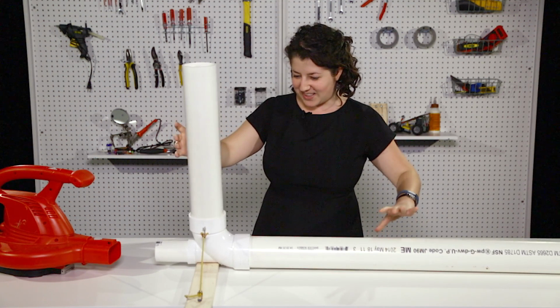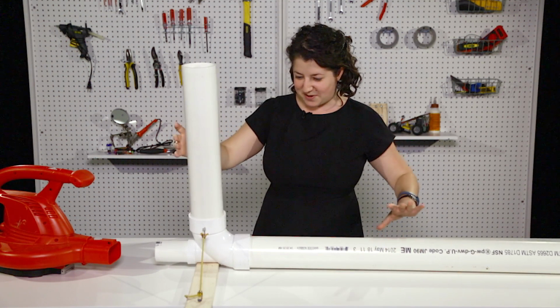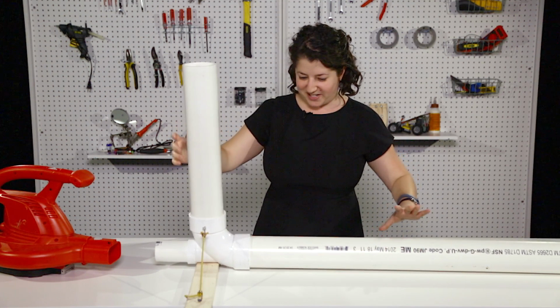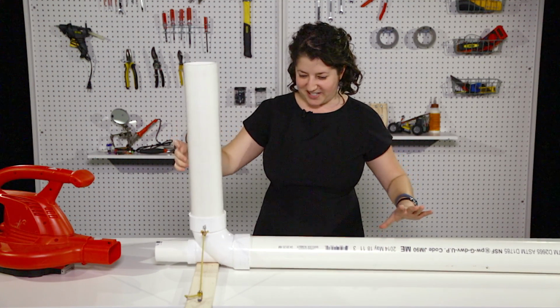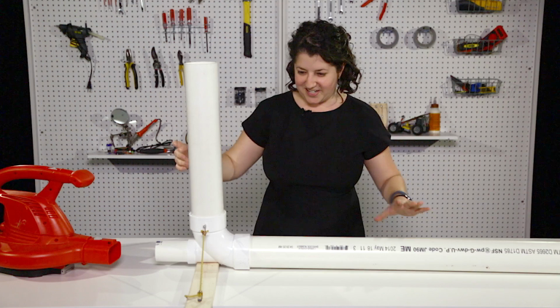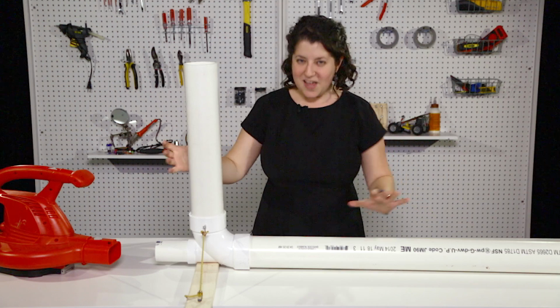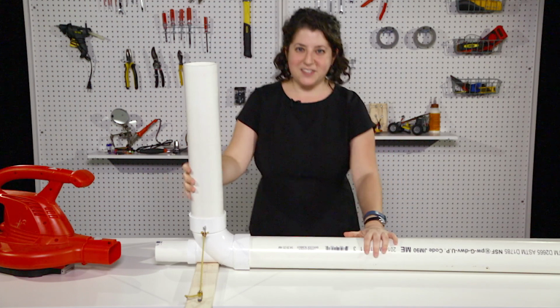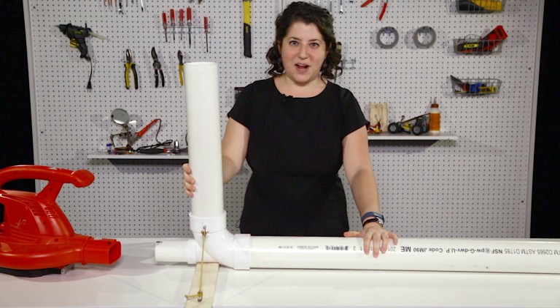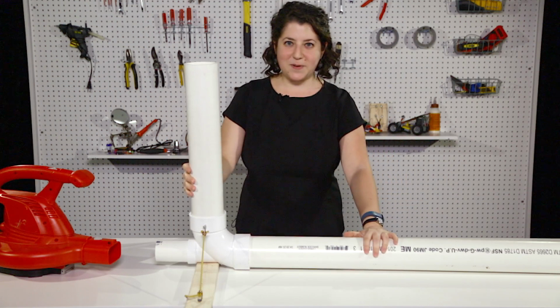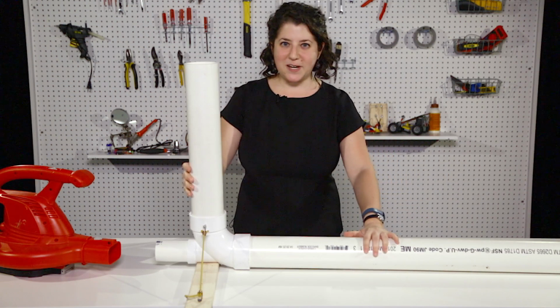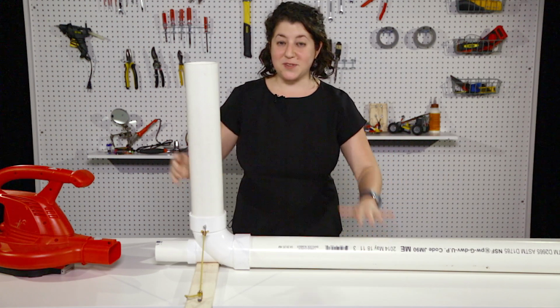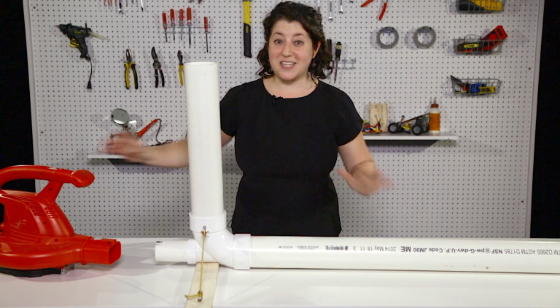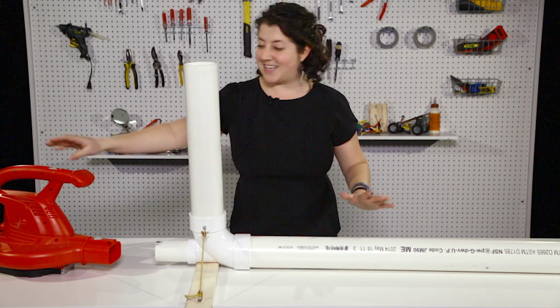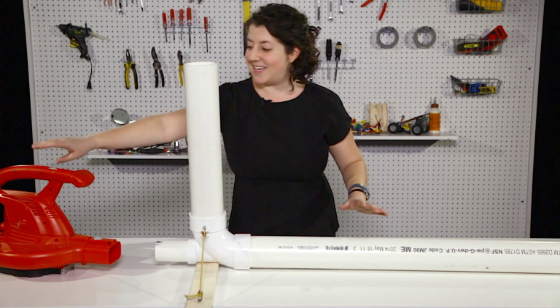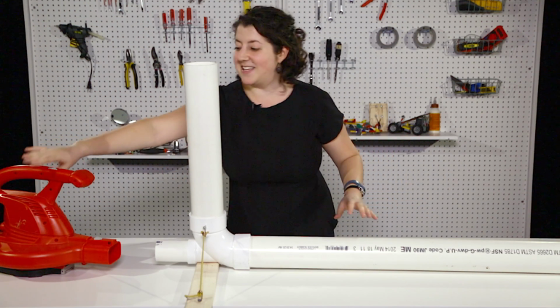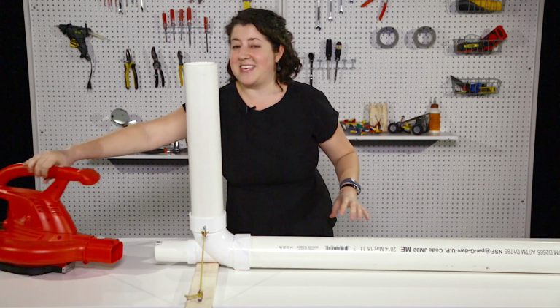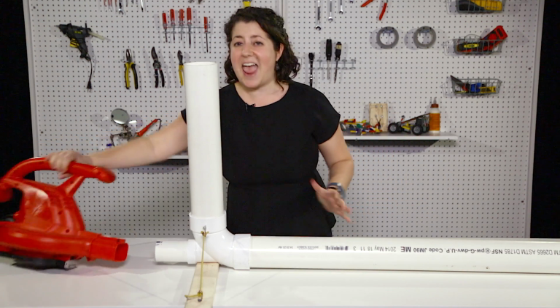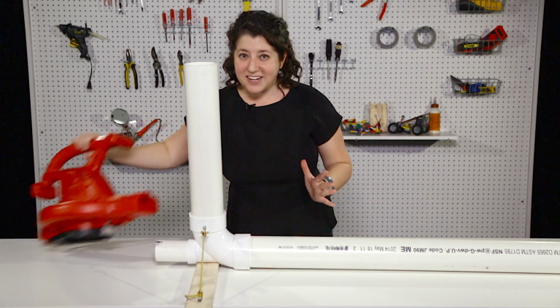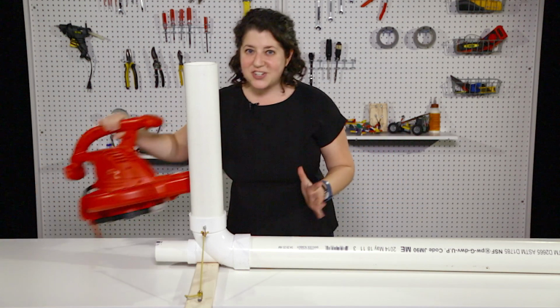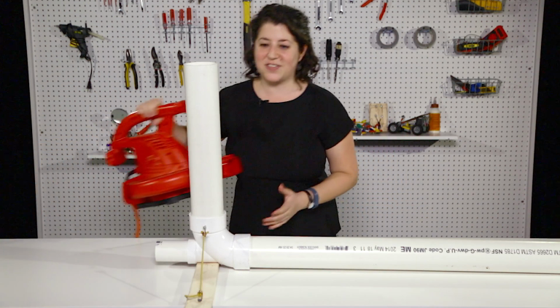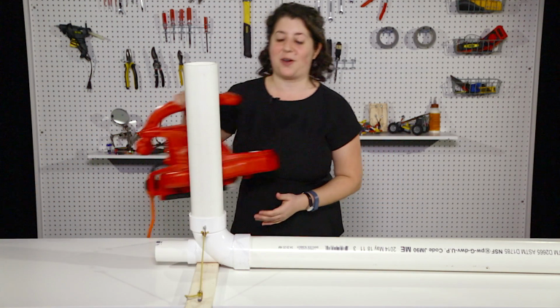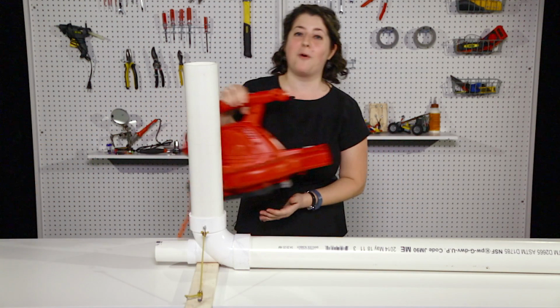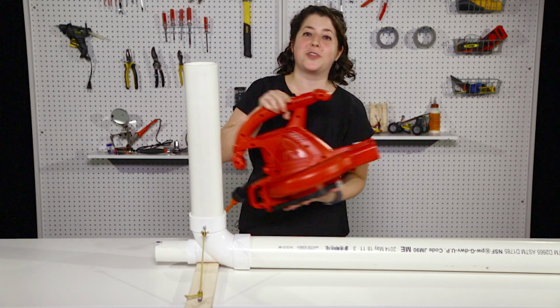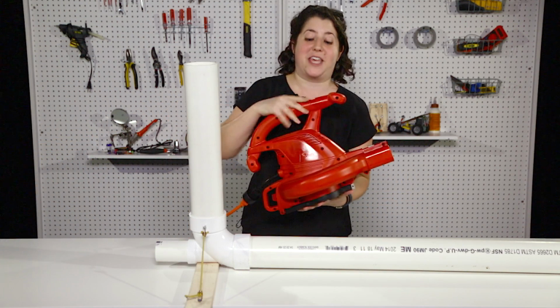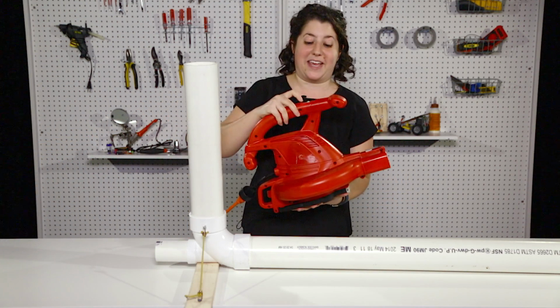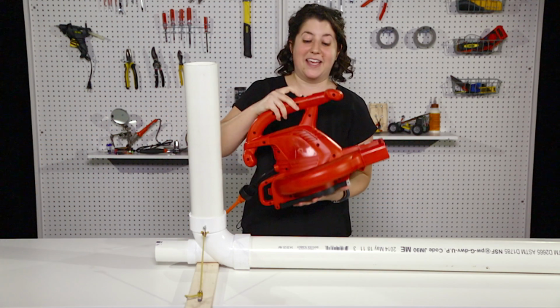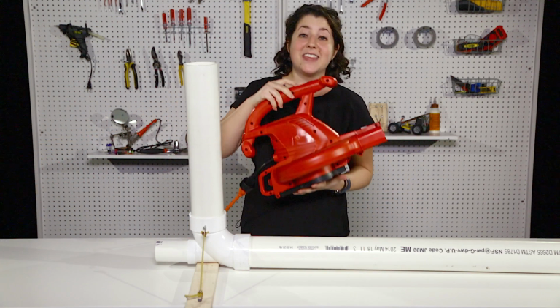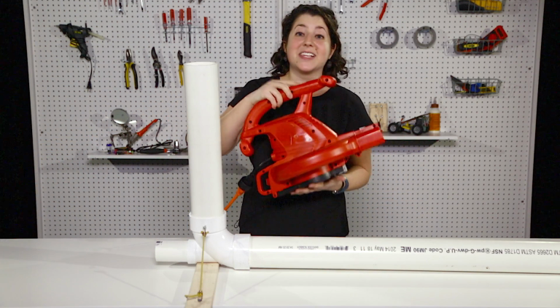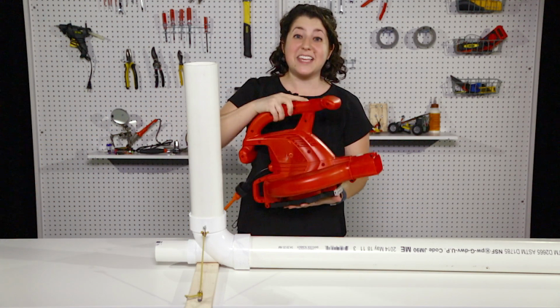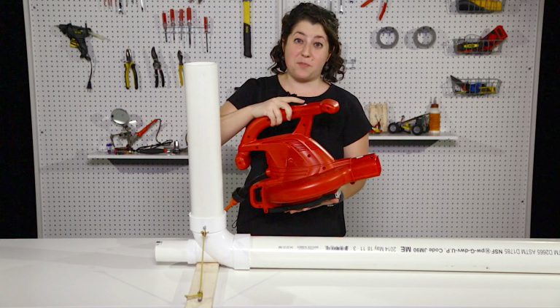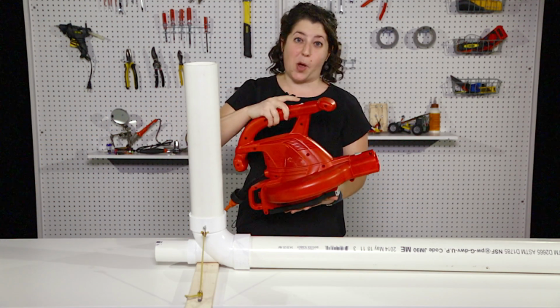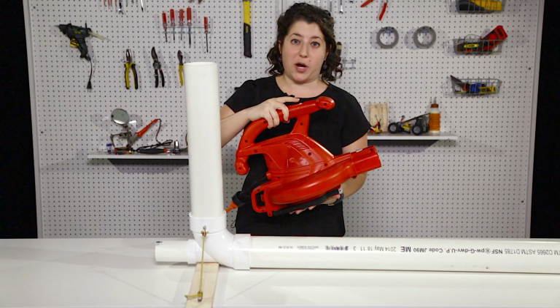I think we're good. So now we're ready for the key — the engine of this whole thing — the leaf blower.